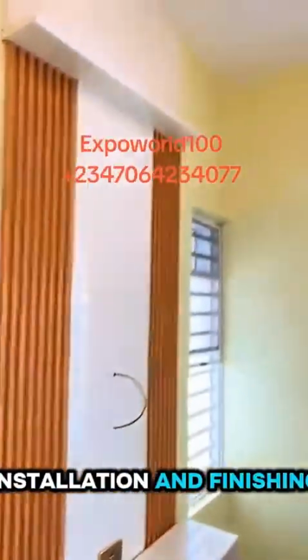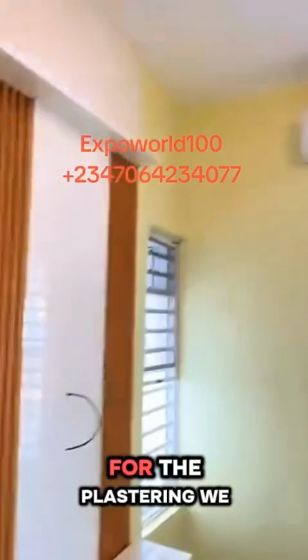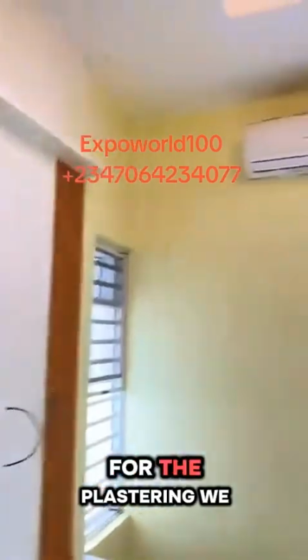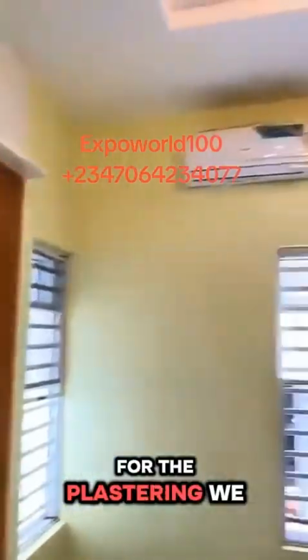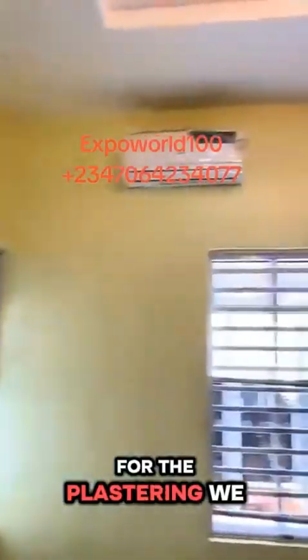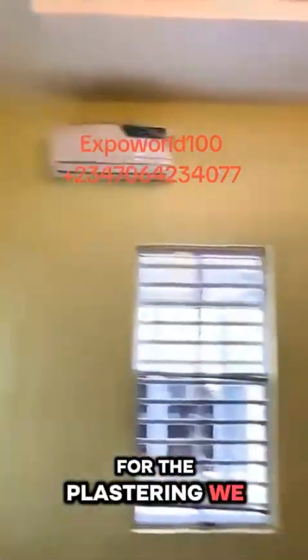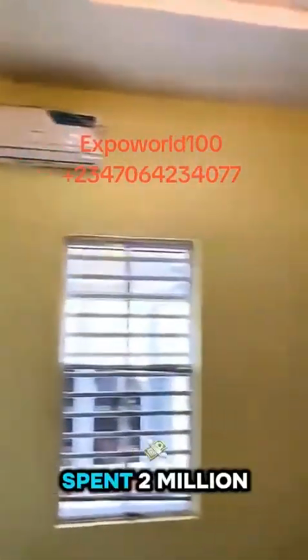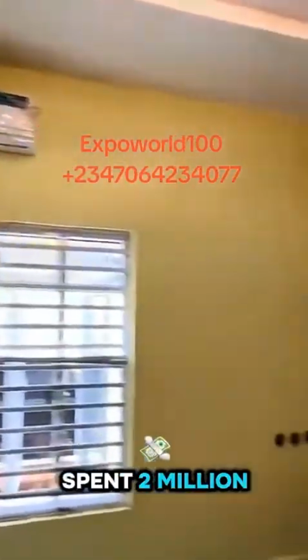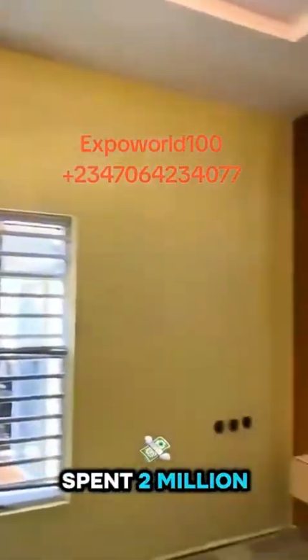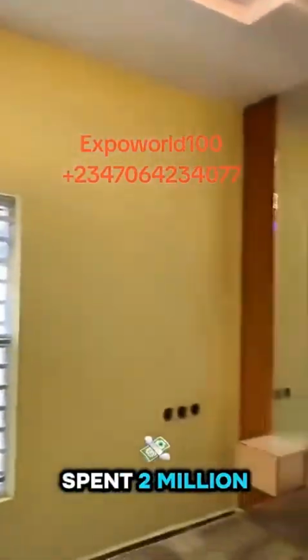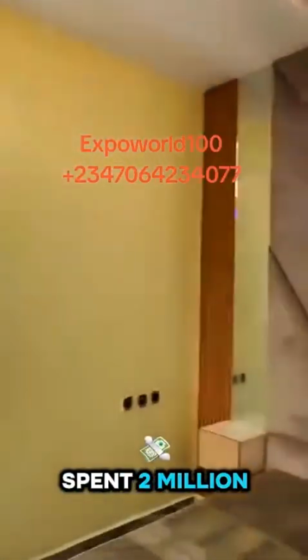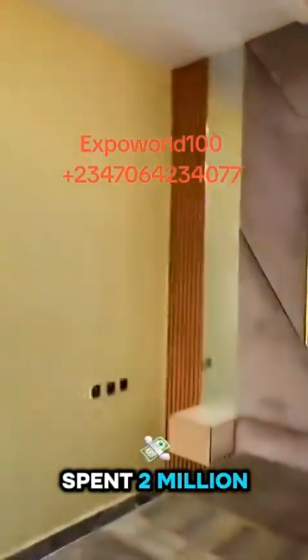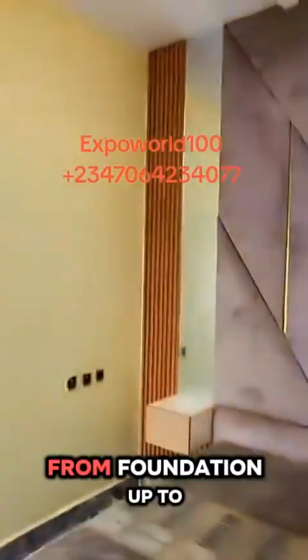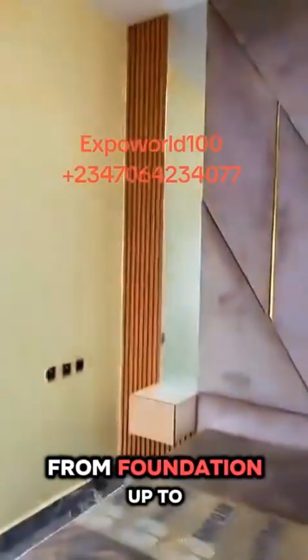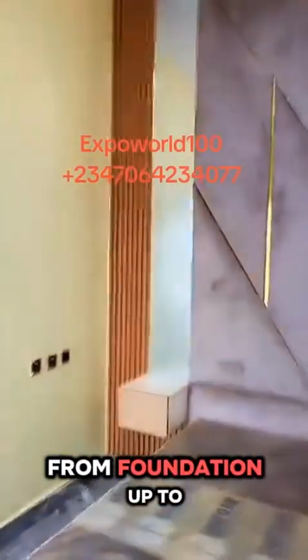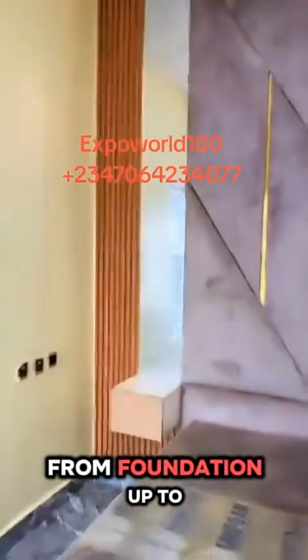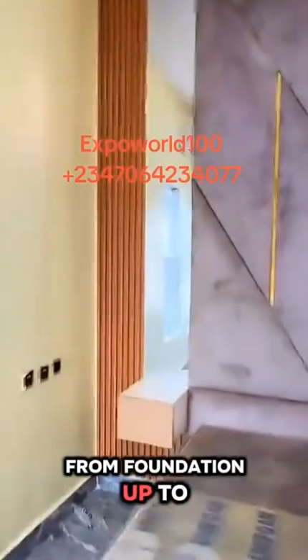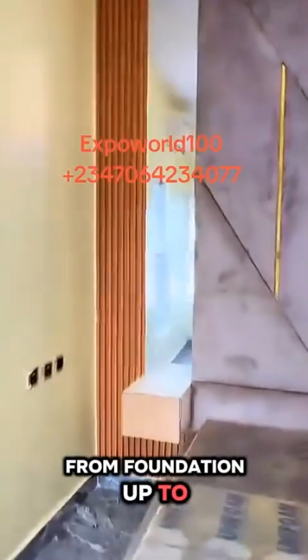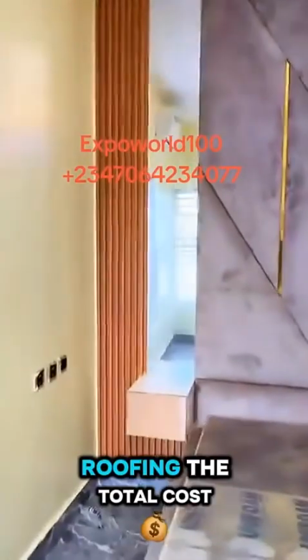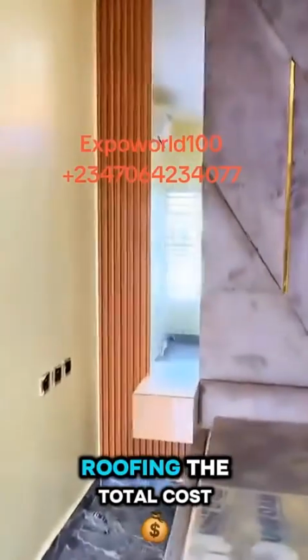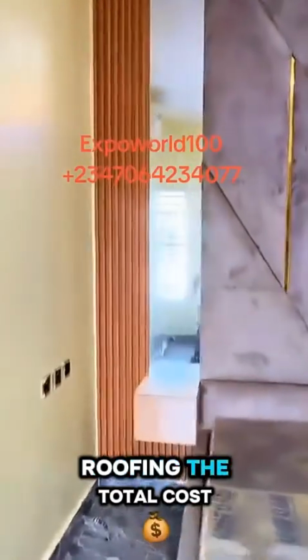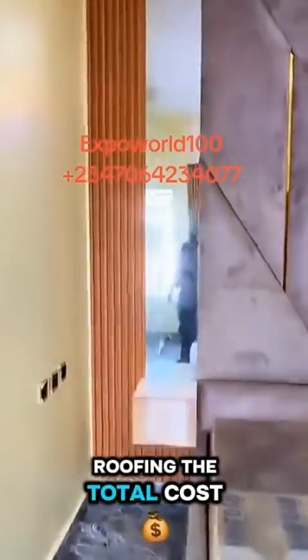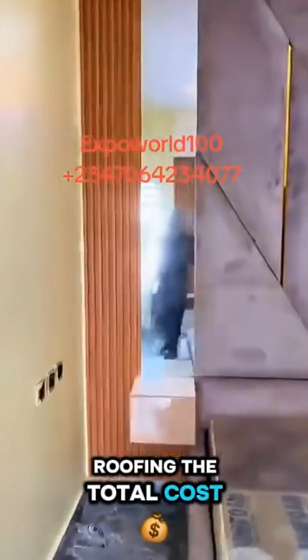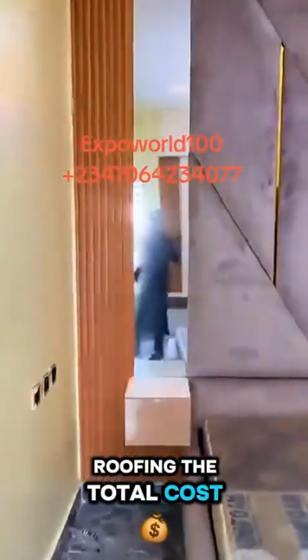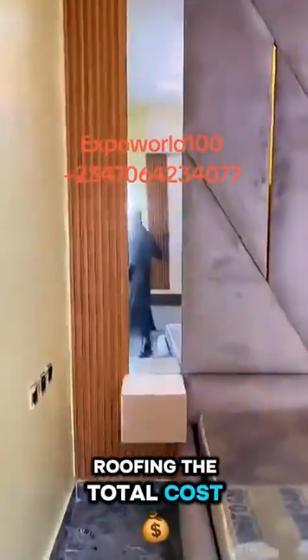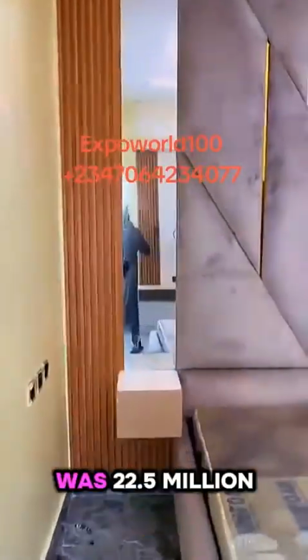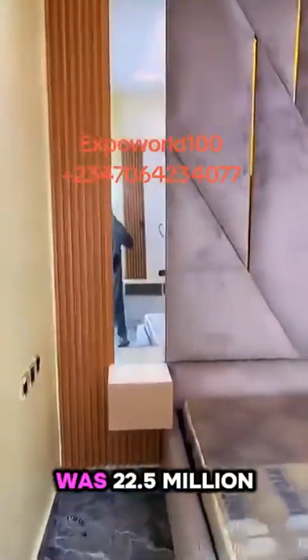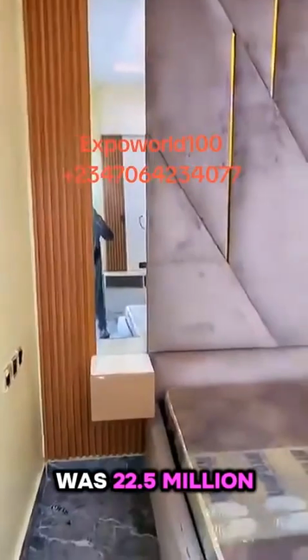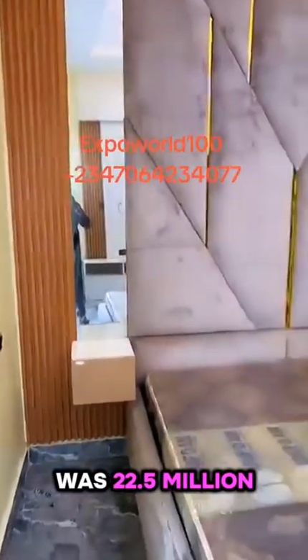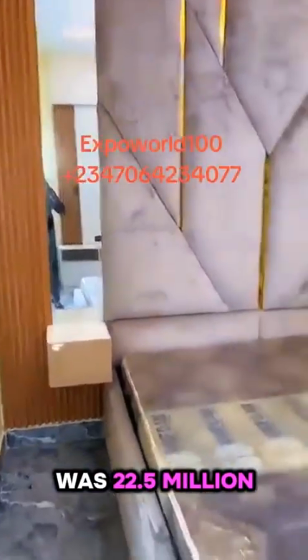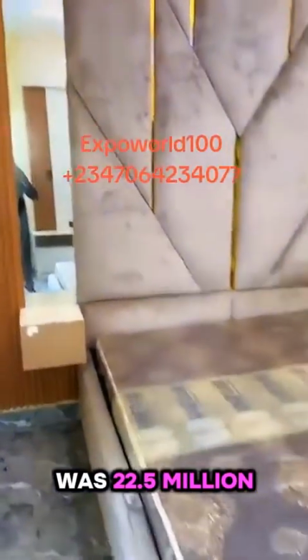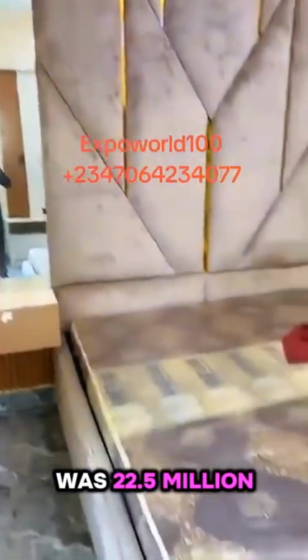For the plastering we spent 2 million. In total, from the foundation up to roofing, the total cost was 22.5 million.